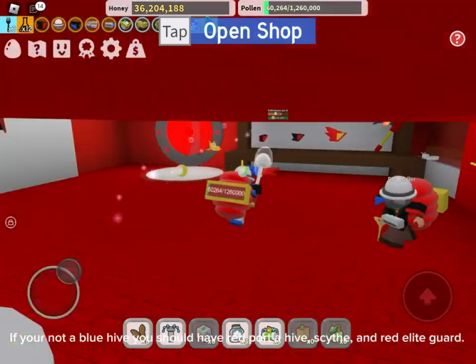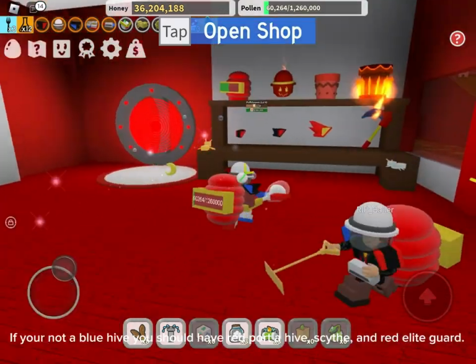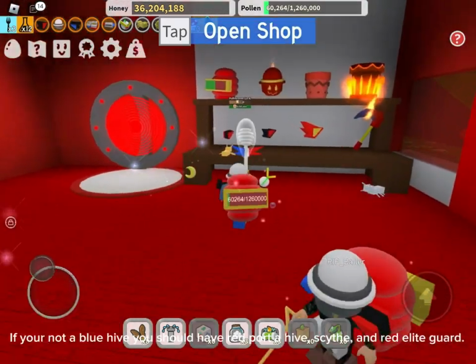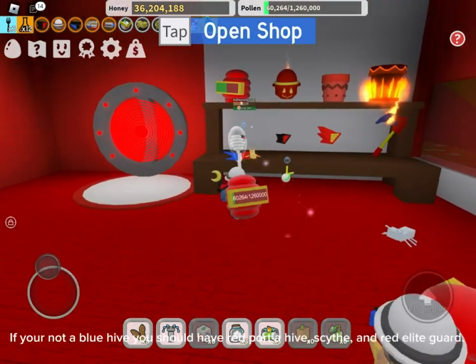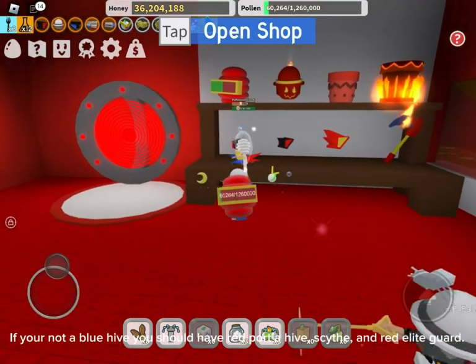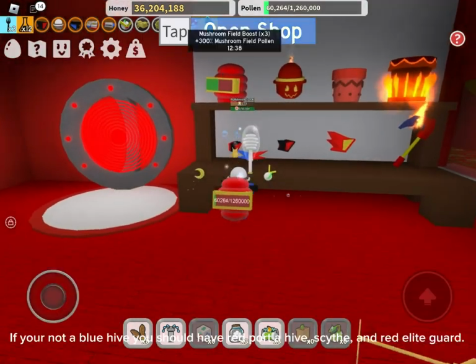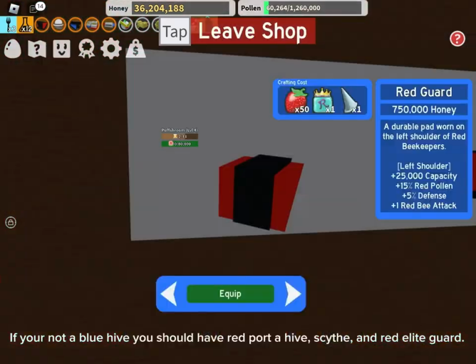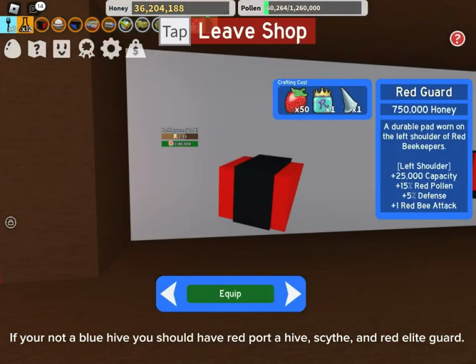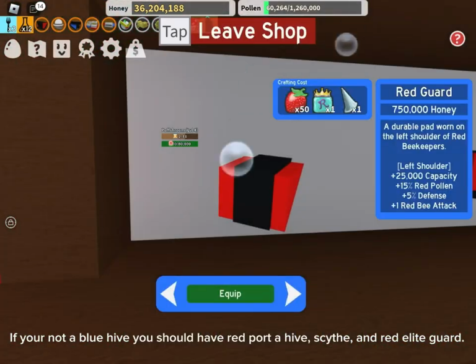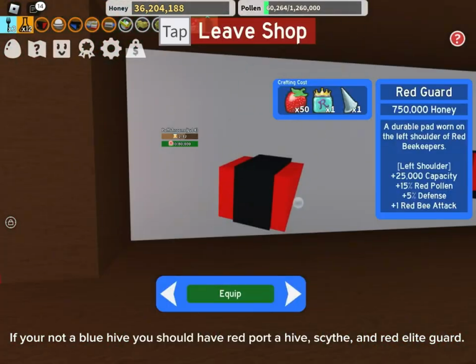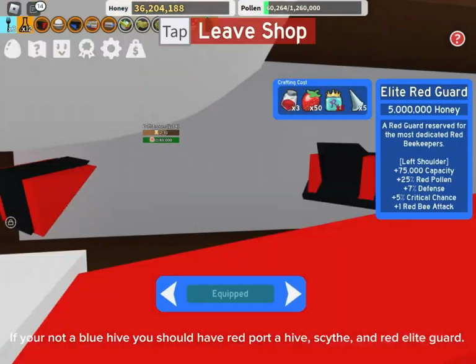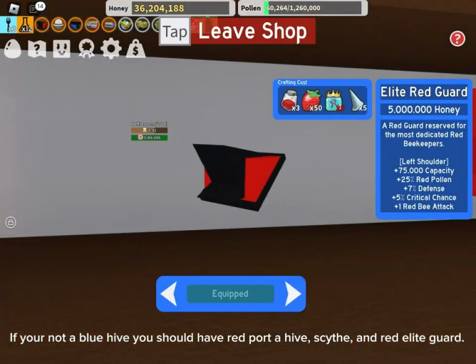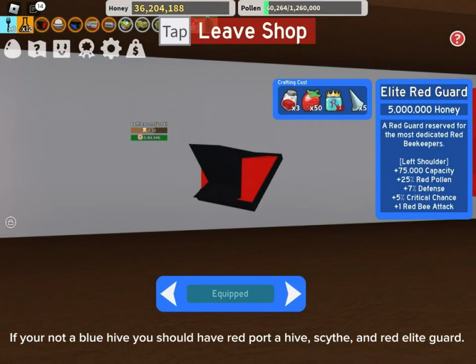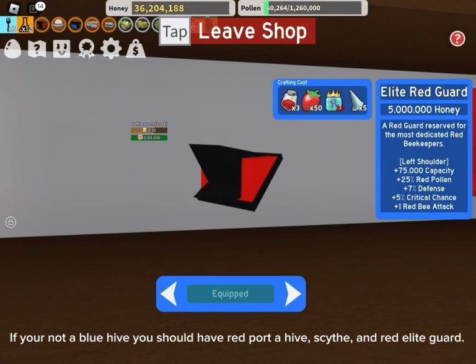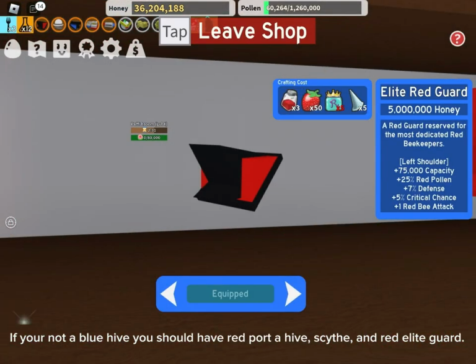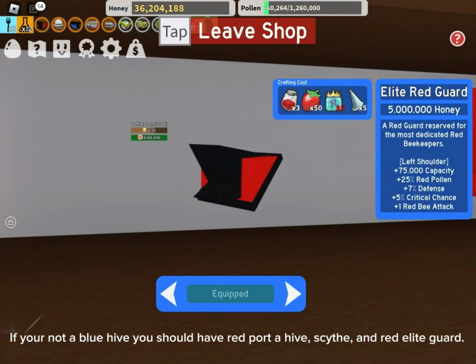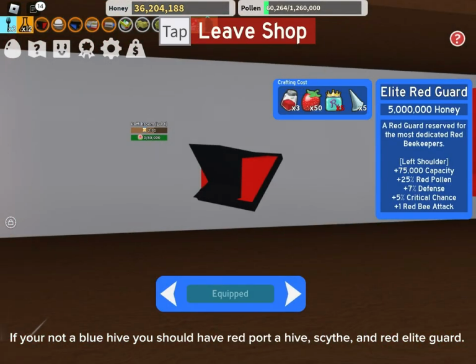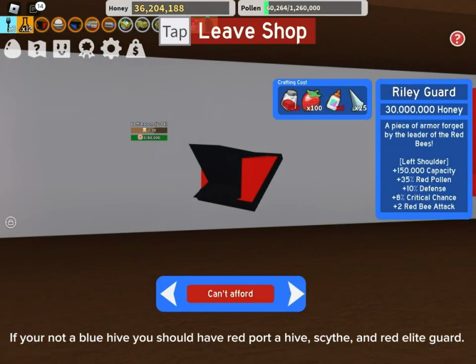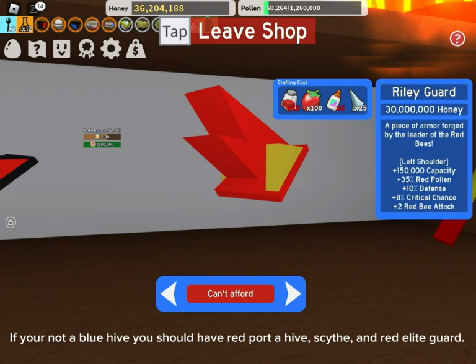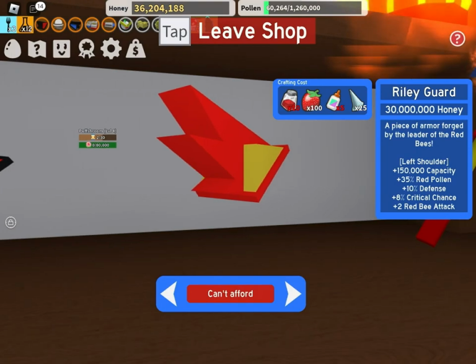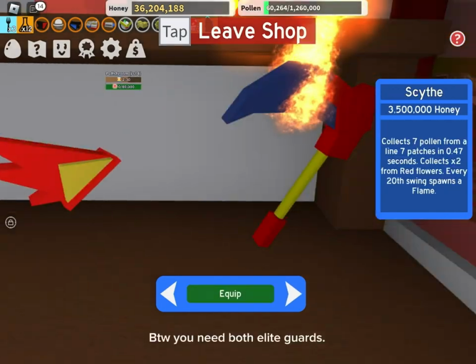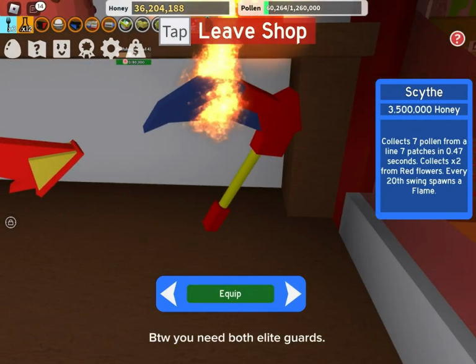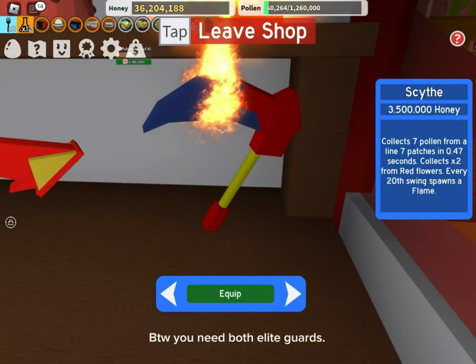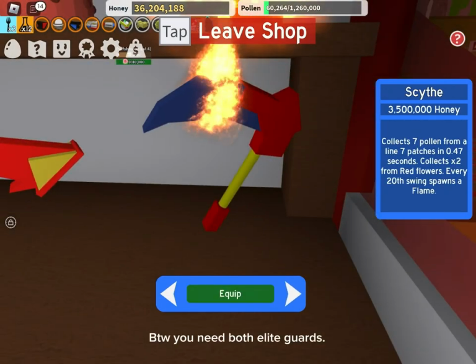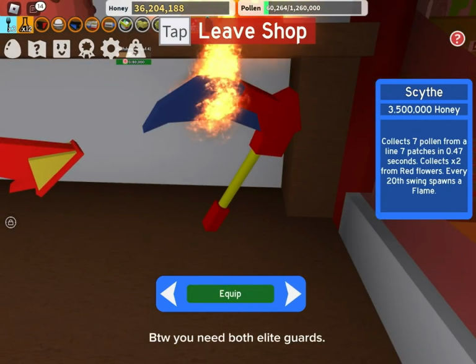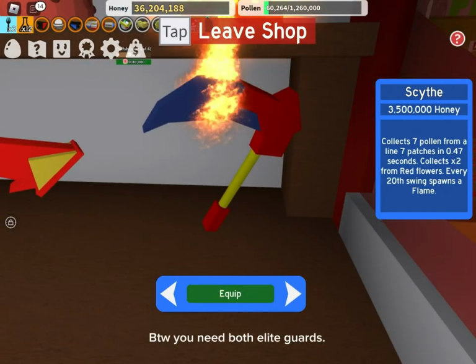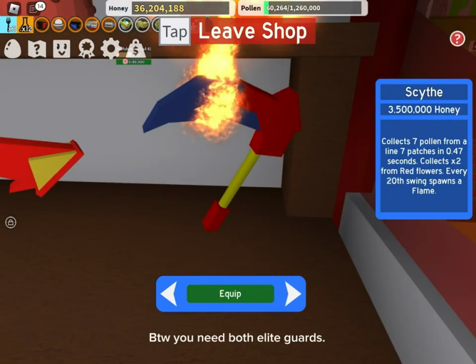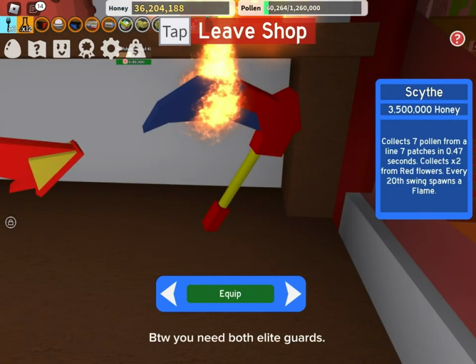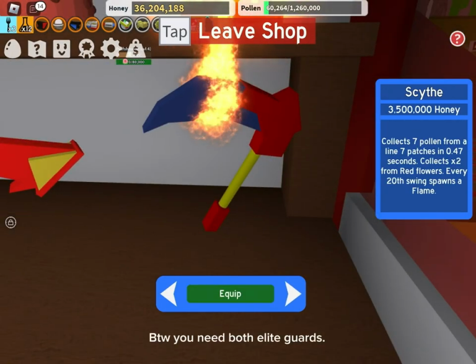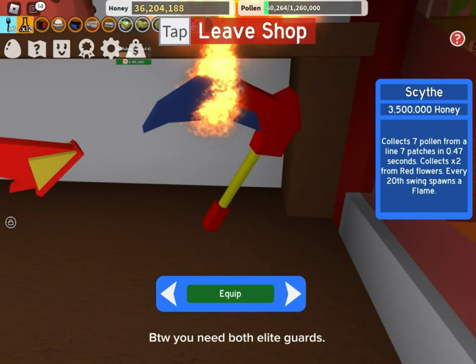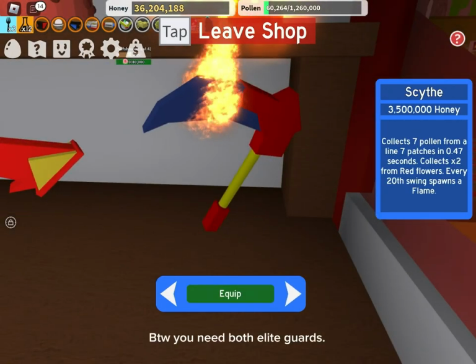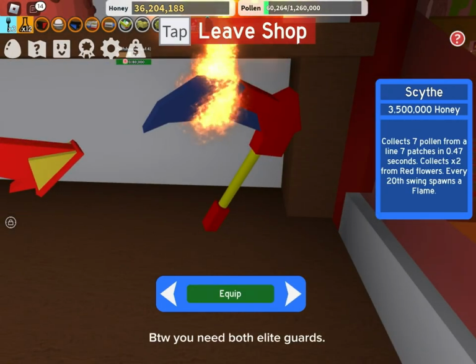If you're not a Blue Hive, you should have Red Porter Hive, Sif, and Red Elite Guard. BTW you need both Elite Guards.